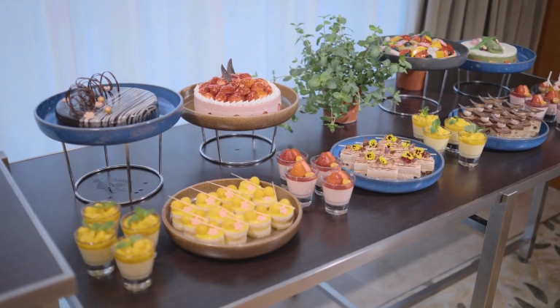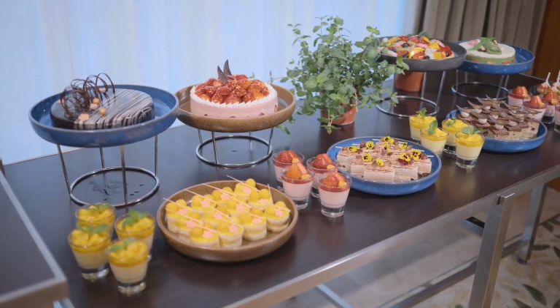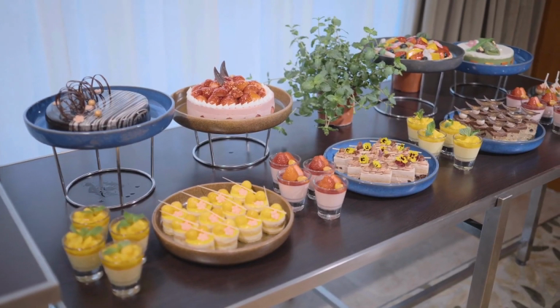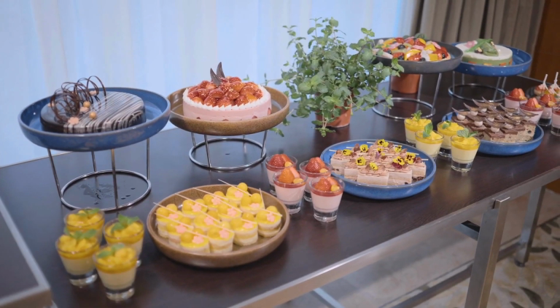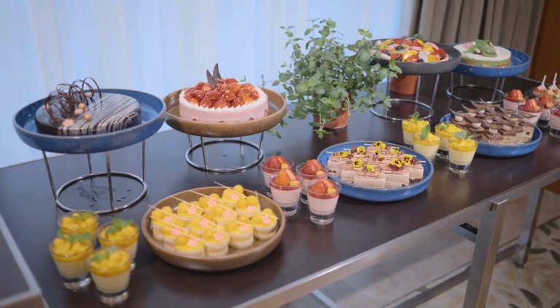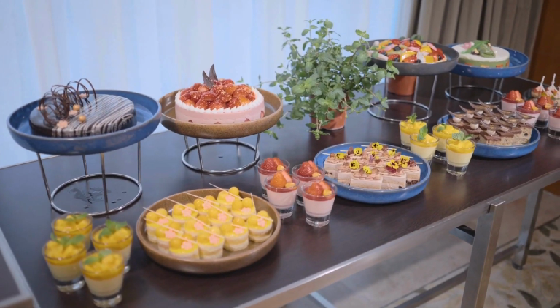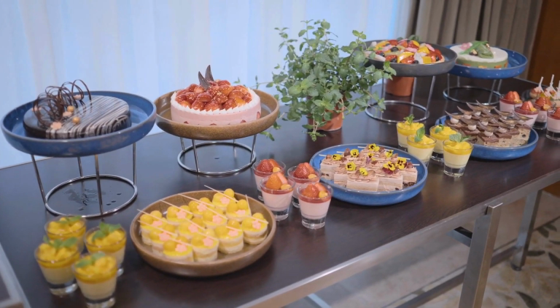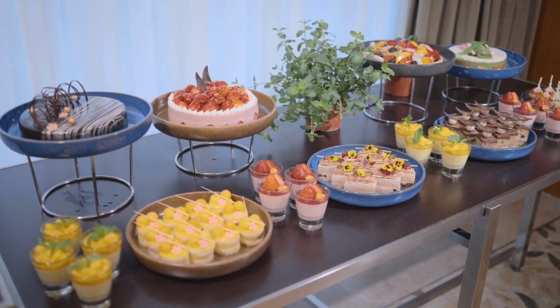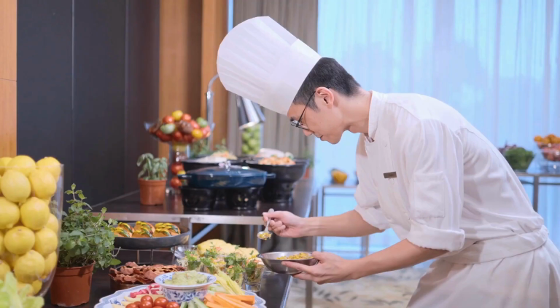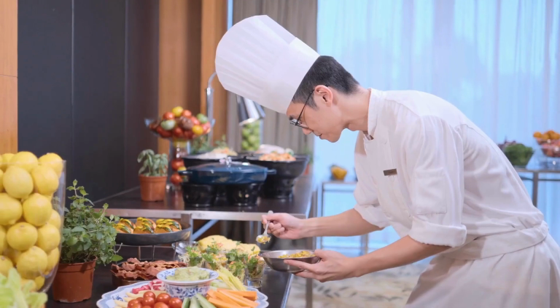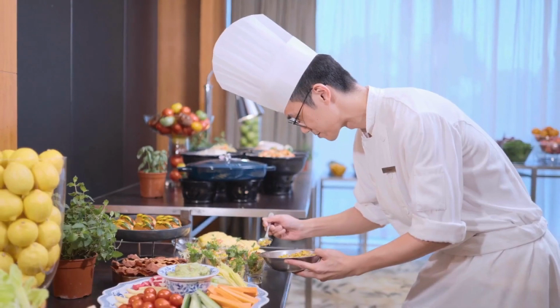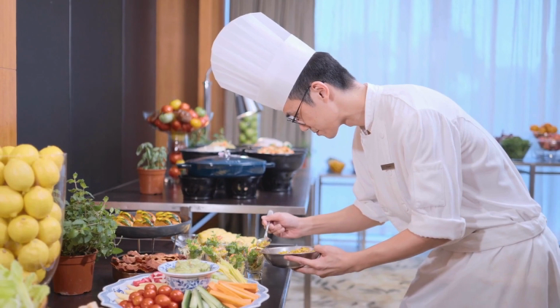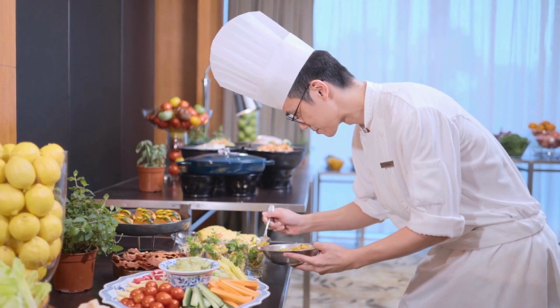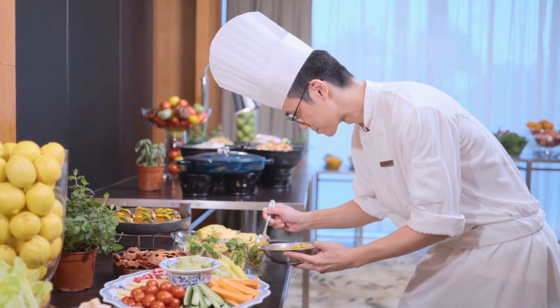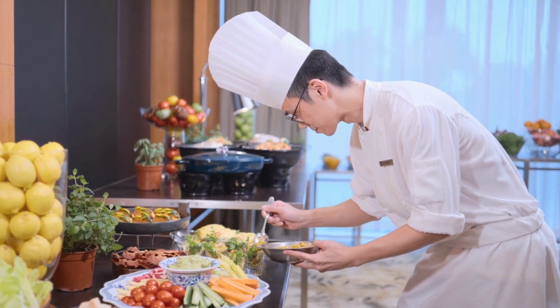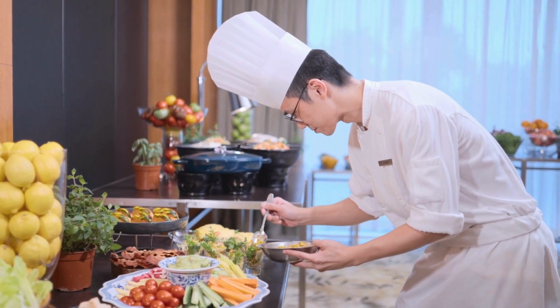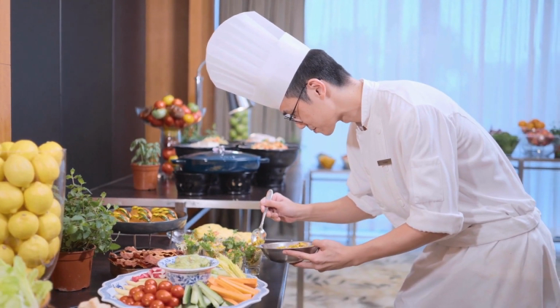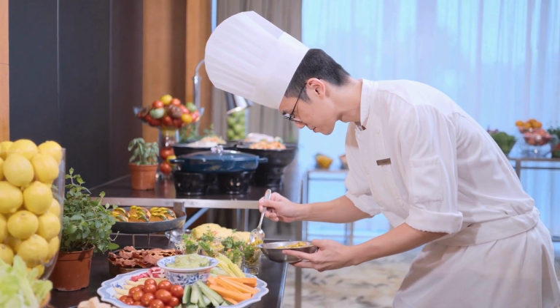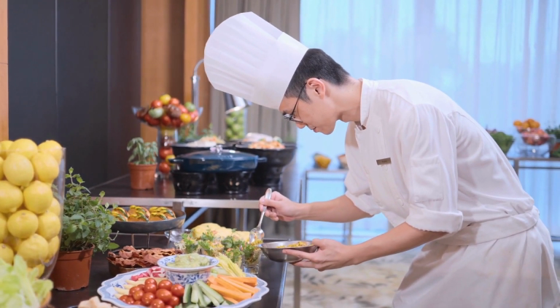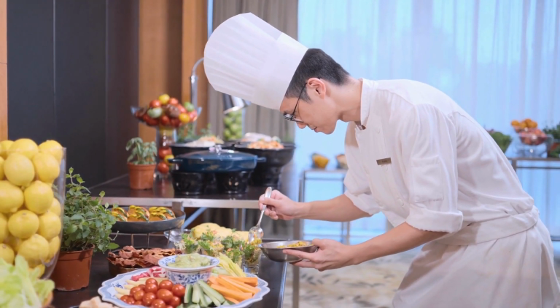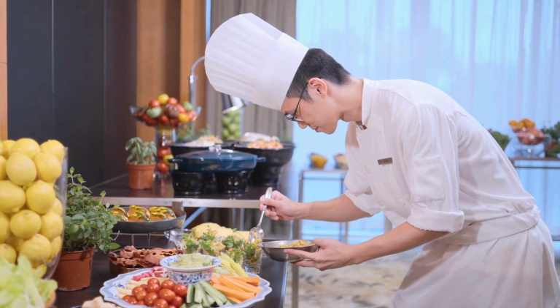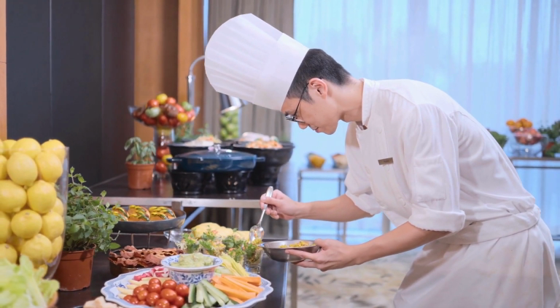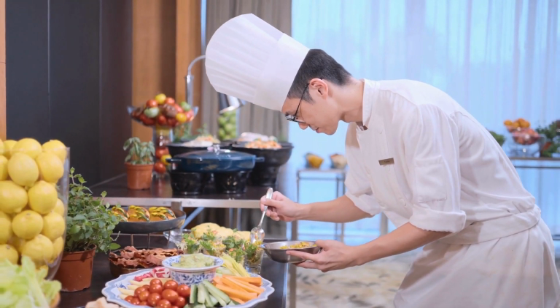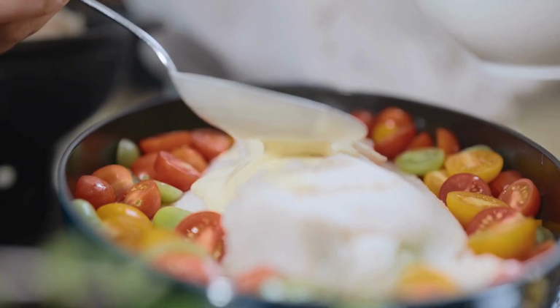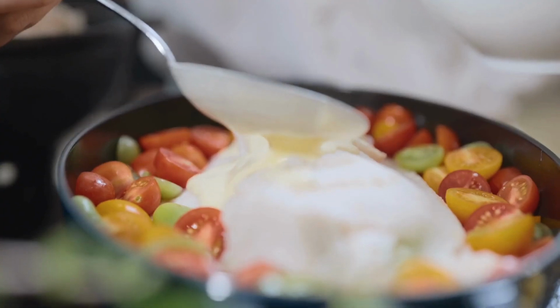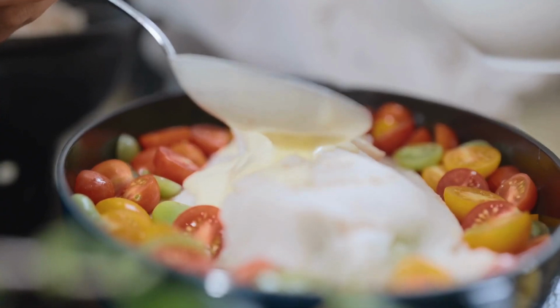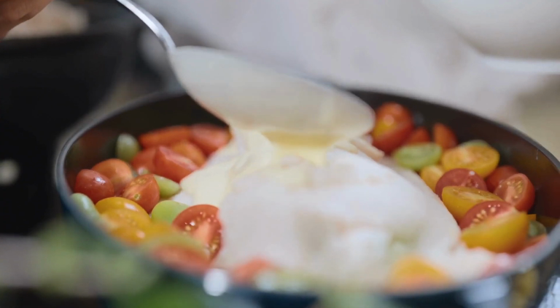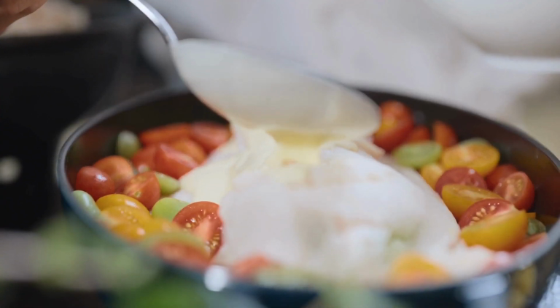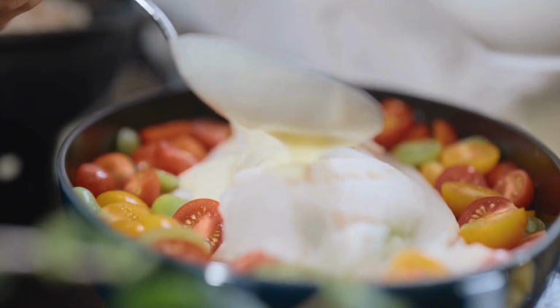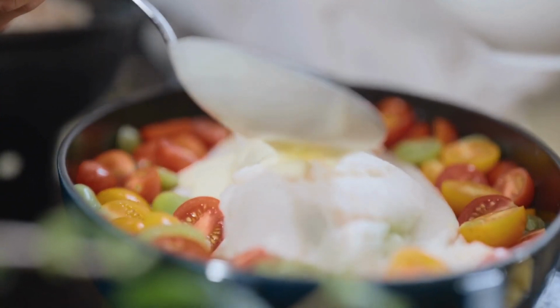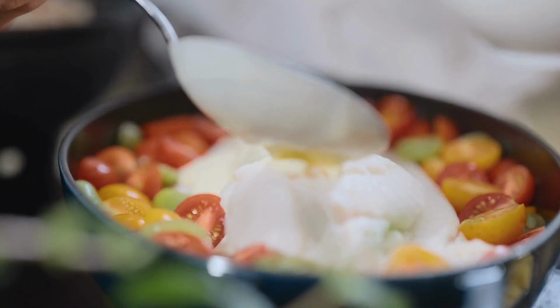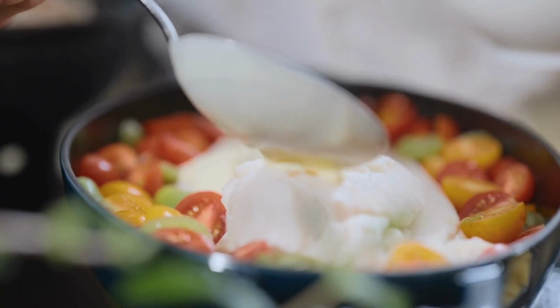For desserts, our chefs have created a delightful selection of low-sugar options using monk fruit sweetener.